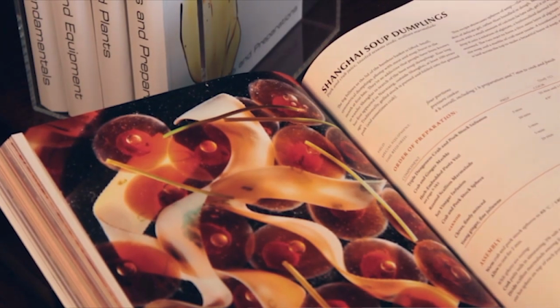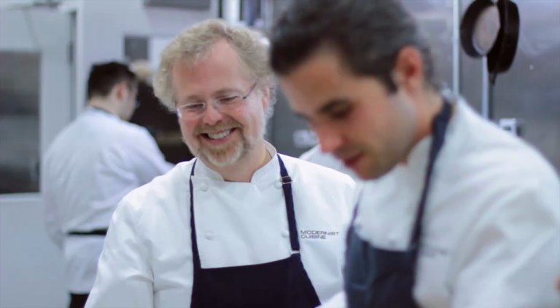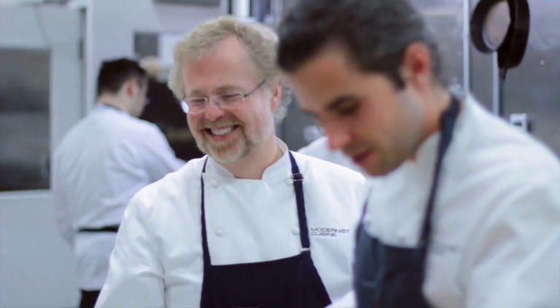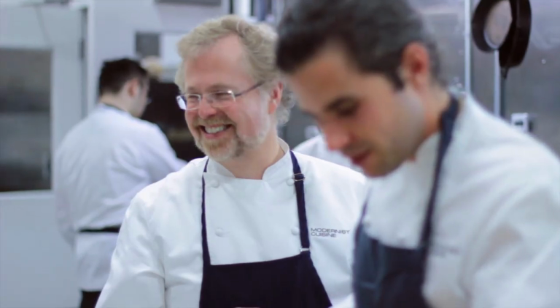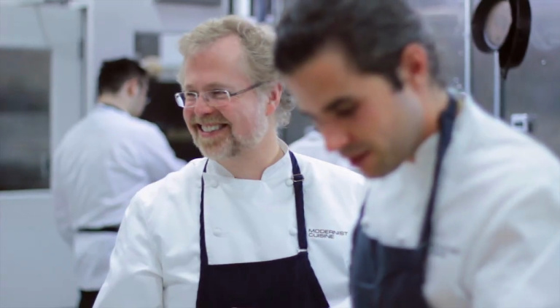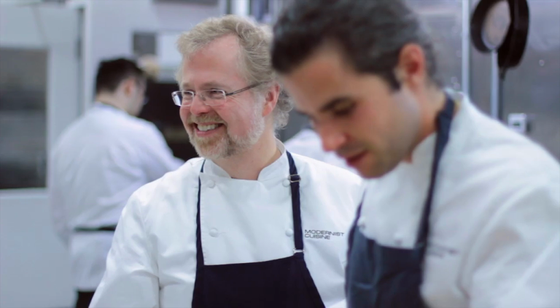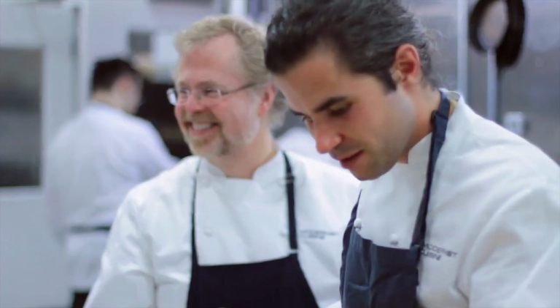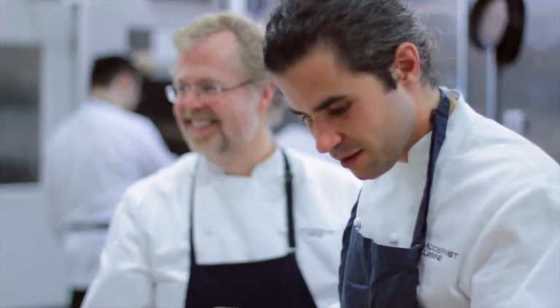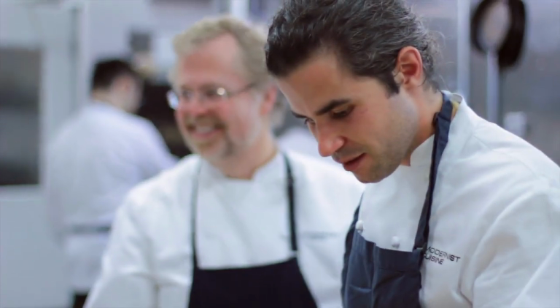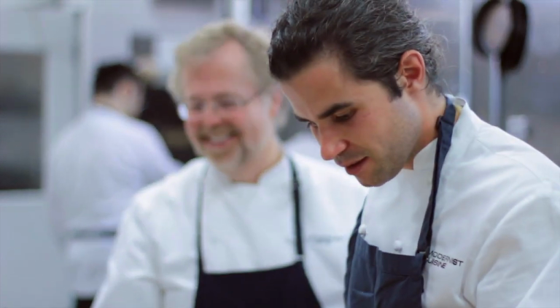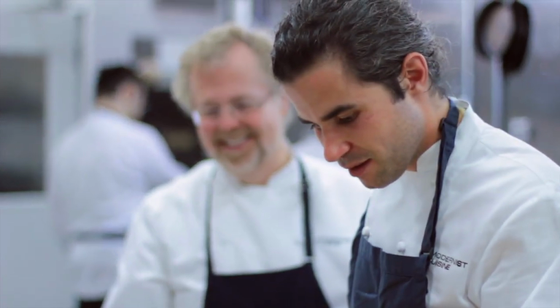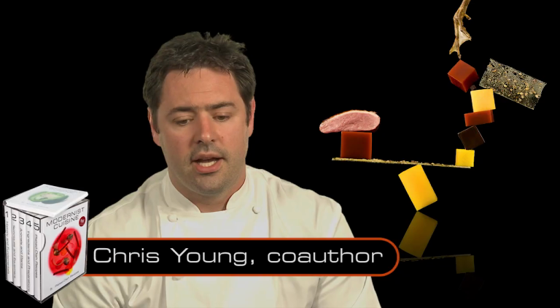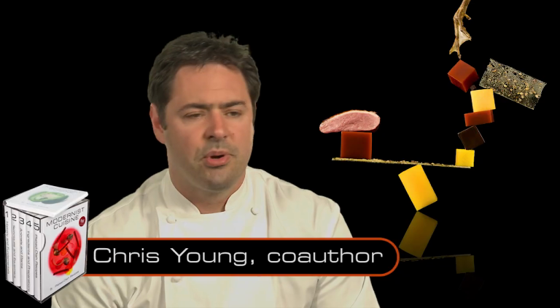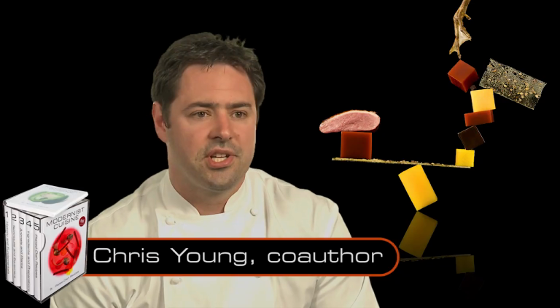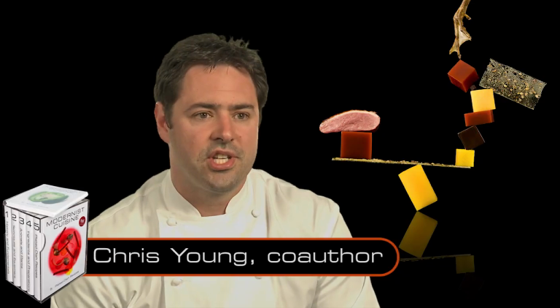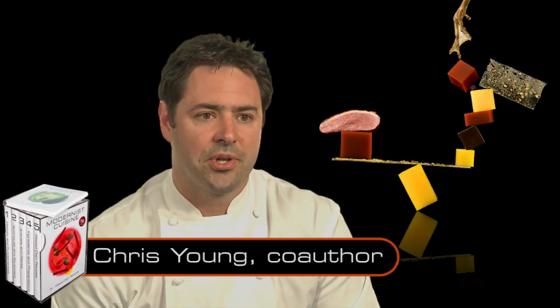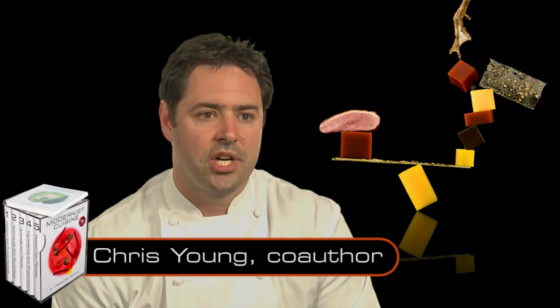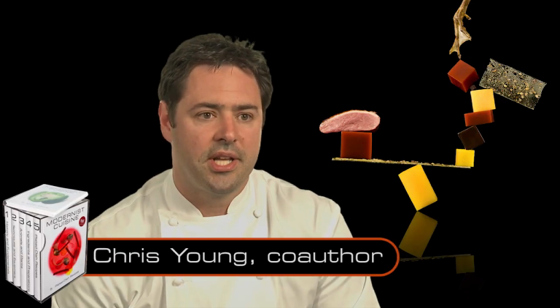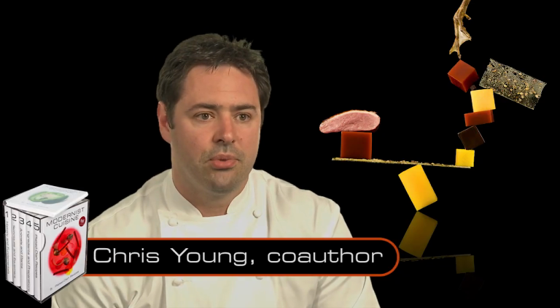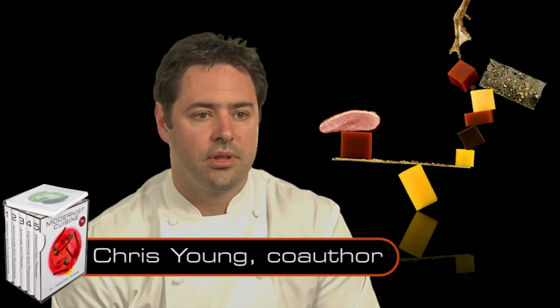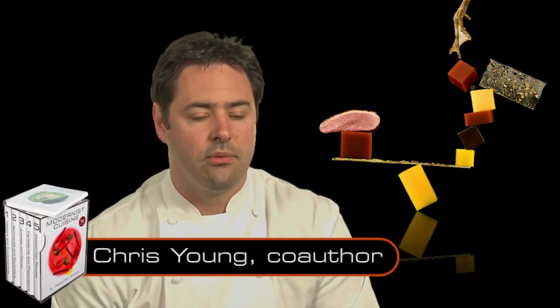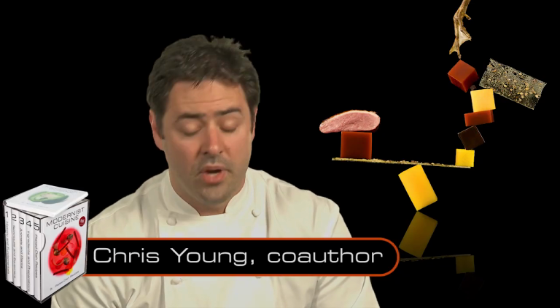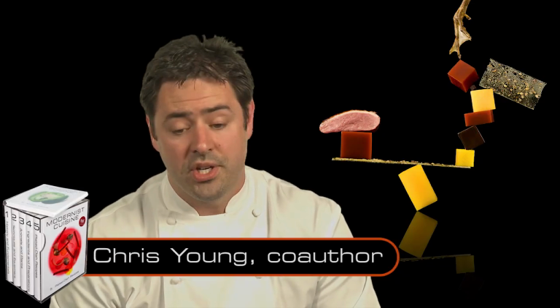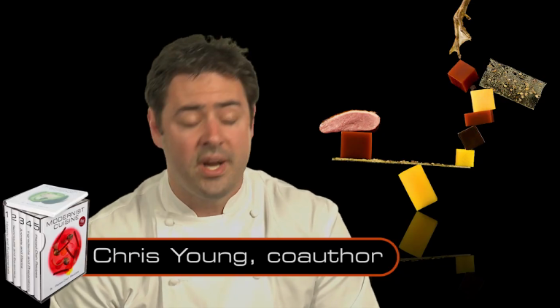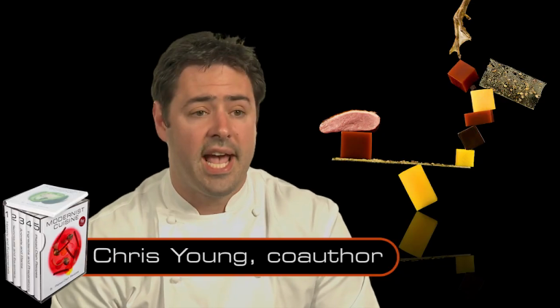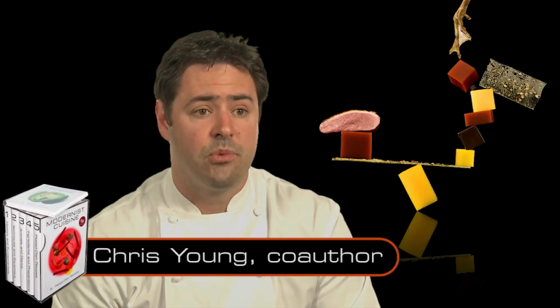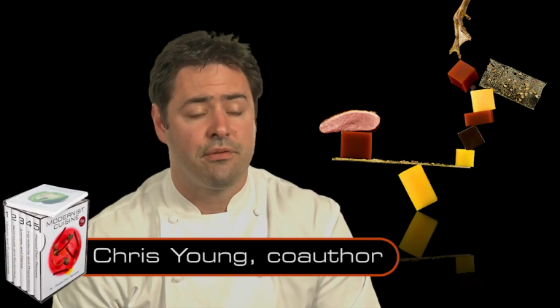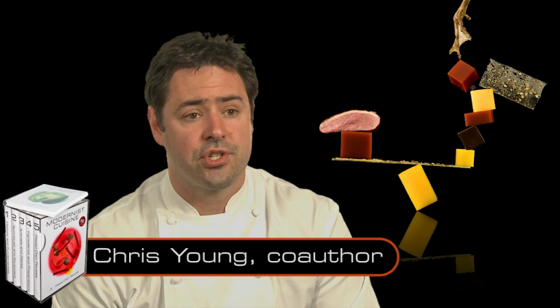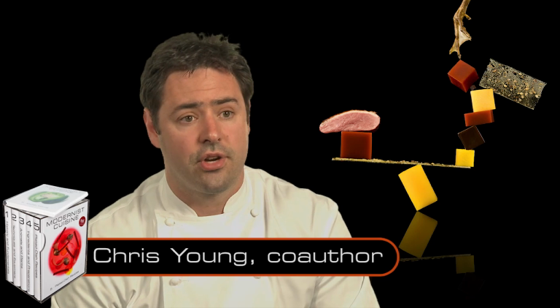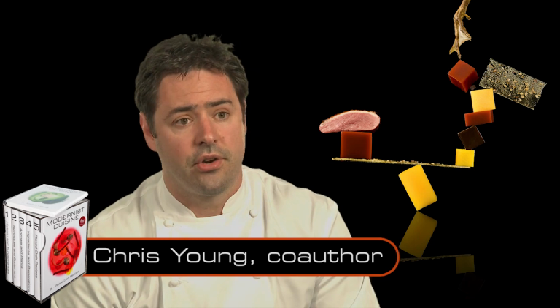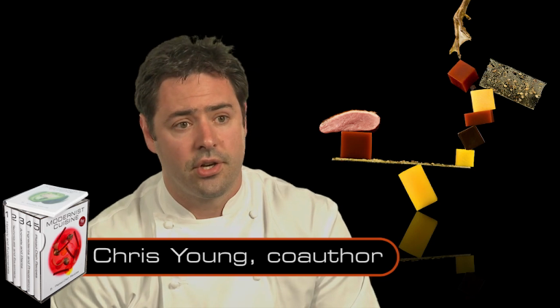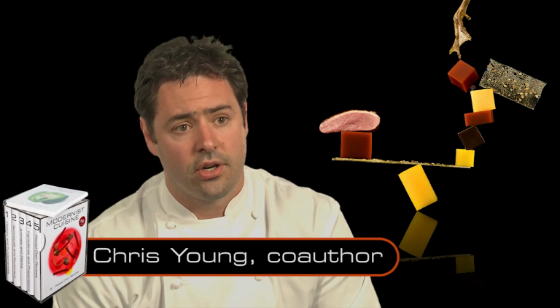I couldn't do a project like this by myself. In a sense, we were trying to create the book that we wished we'd had when we first started learning to cook.